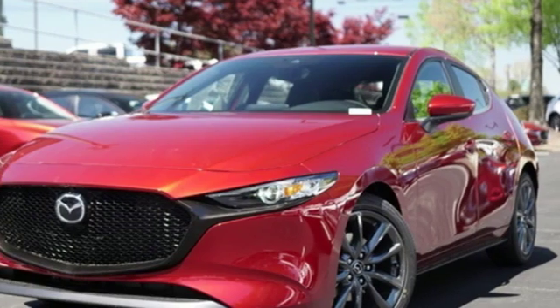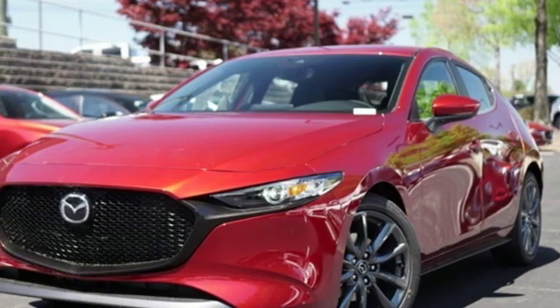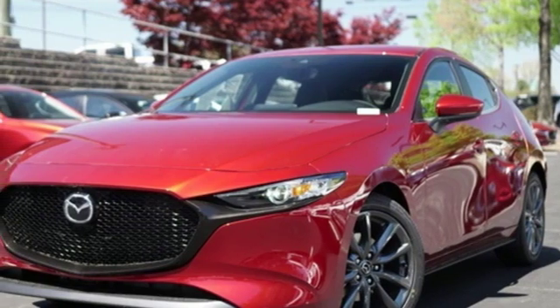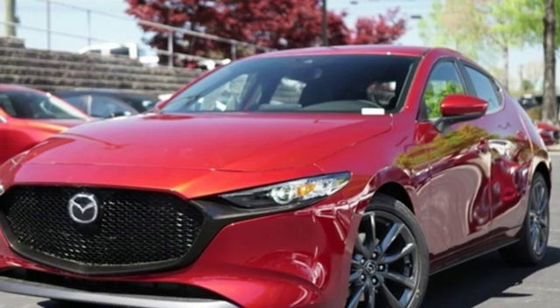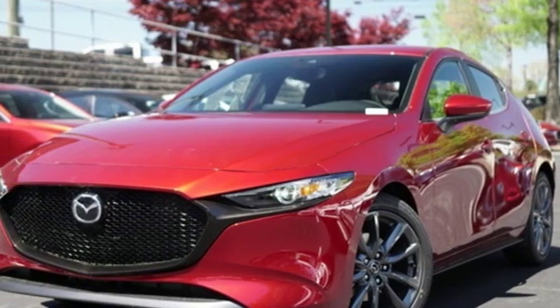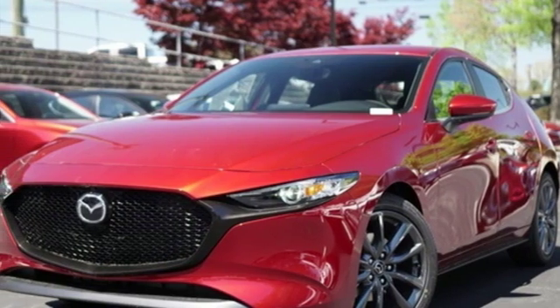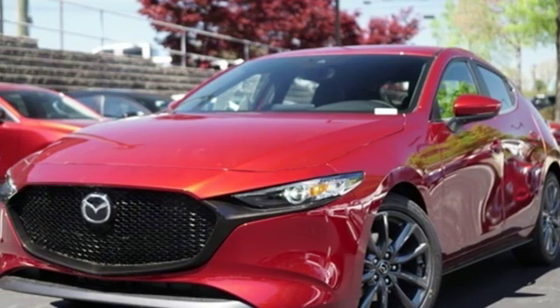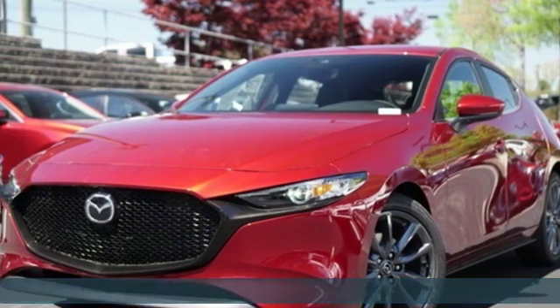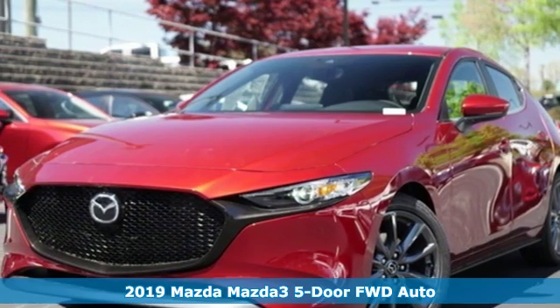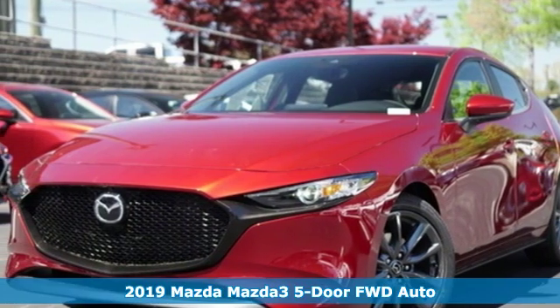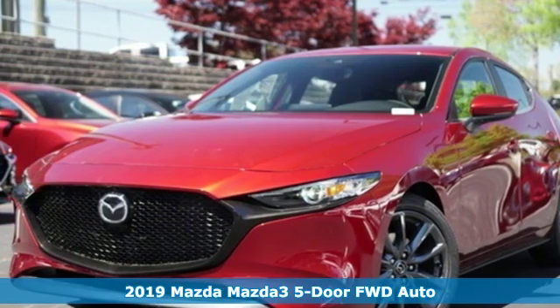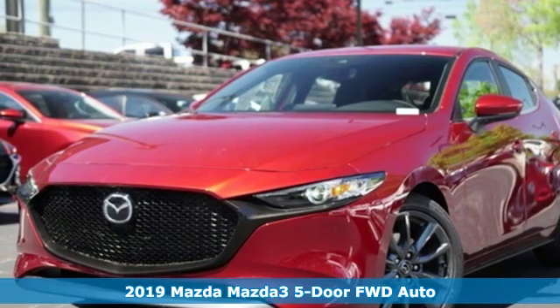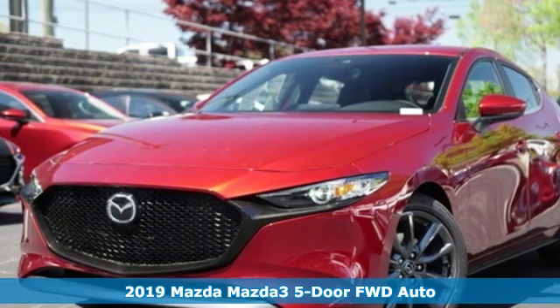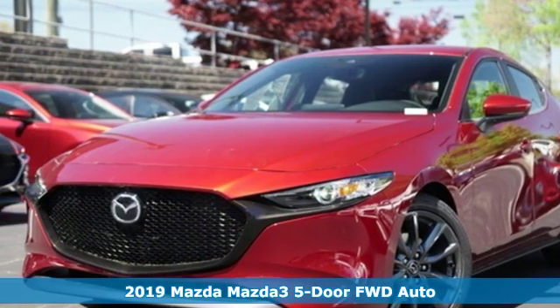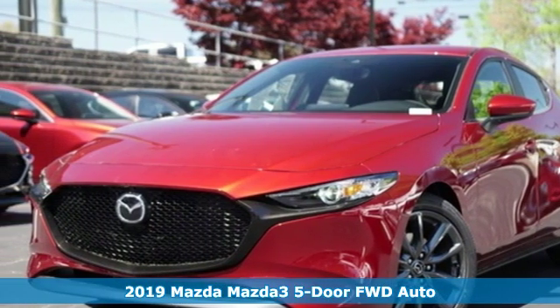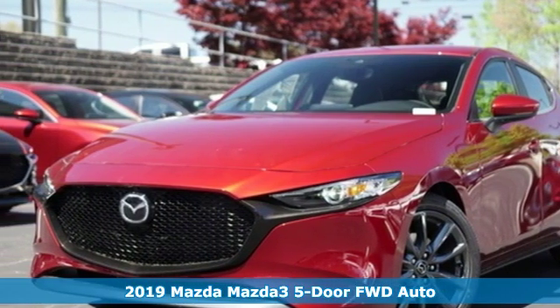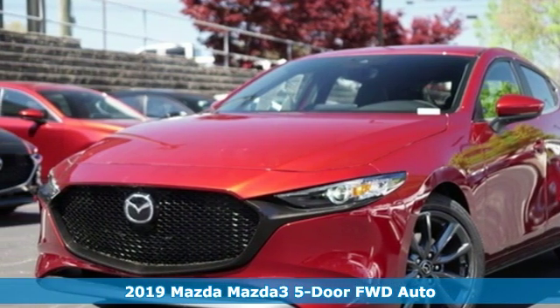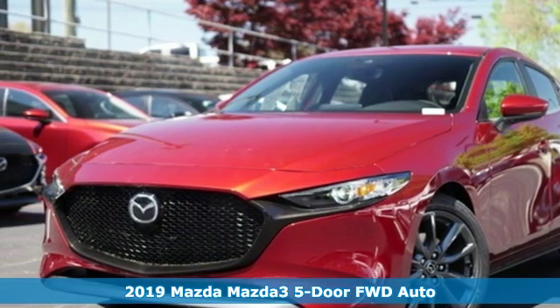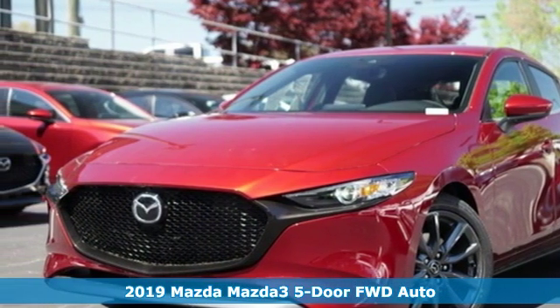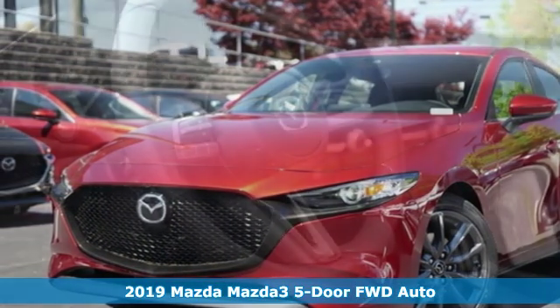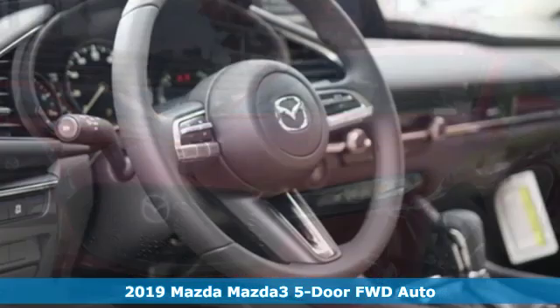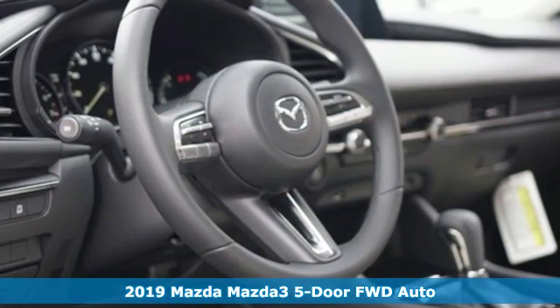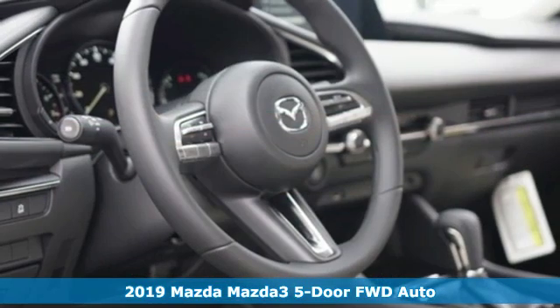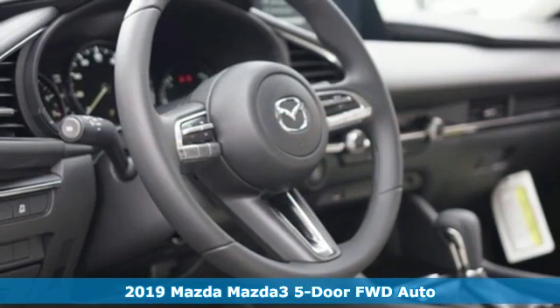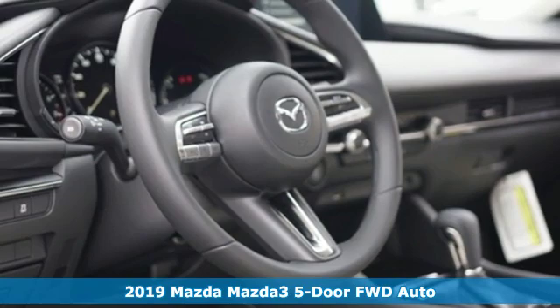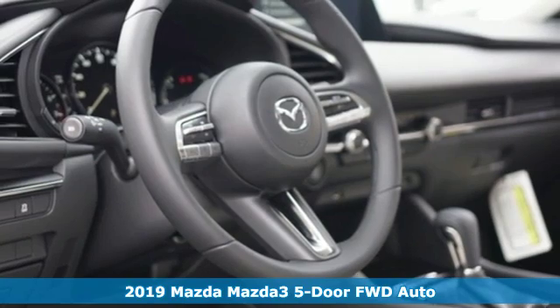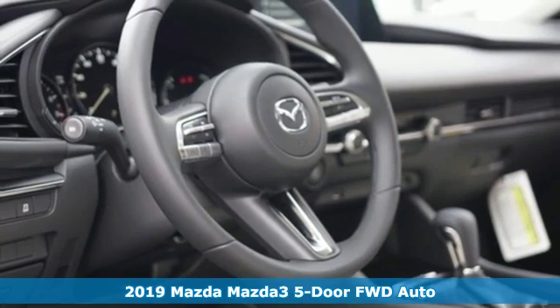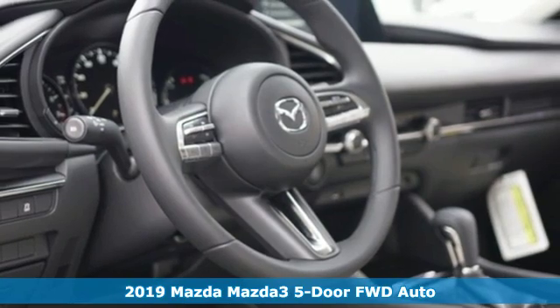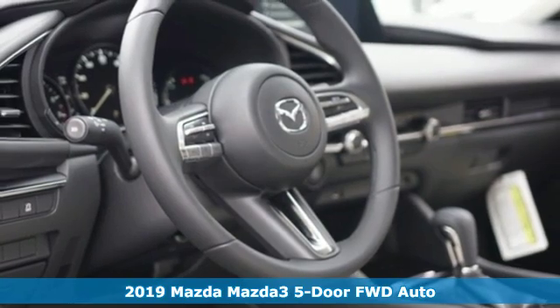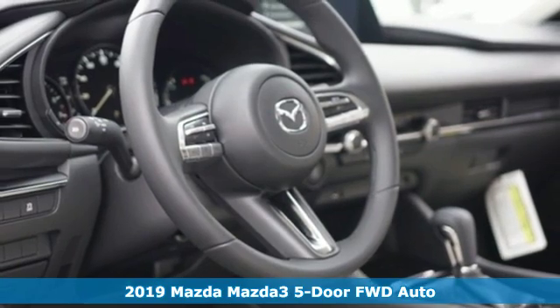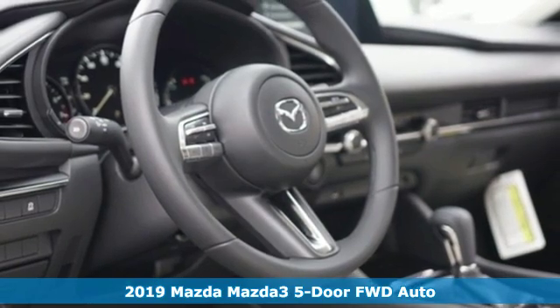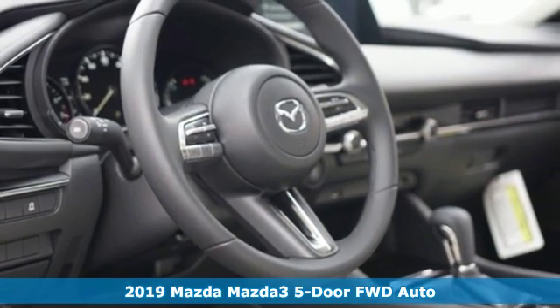Here's a new 2019 Mazda 3 5-door. For all the things that drive you, there's Mazda.